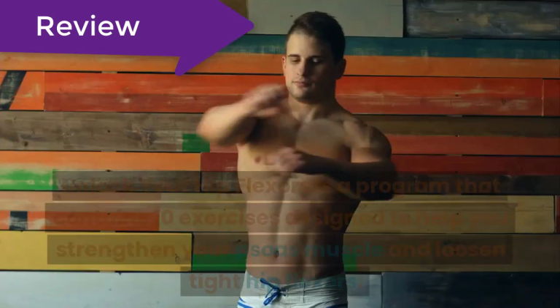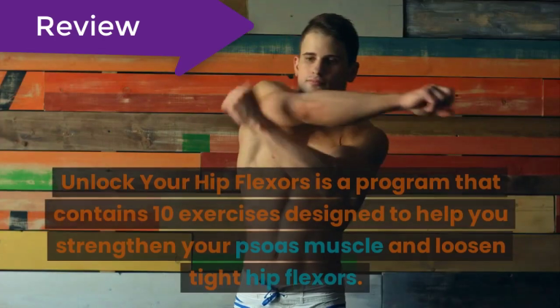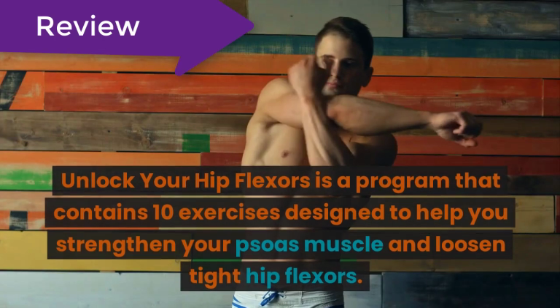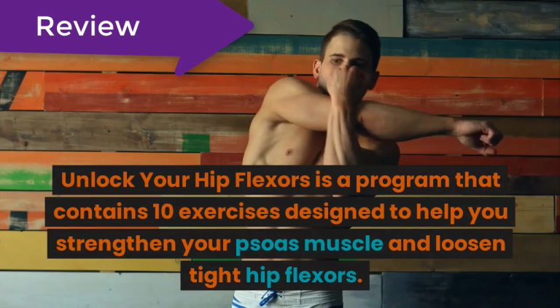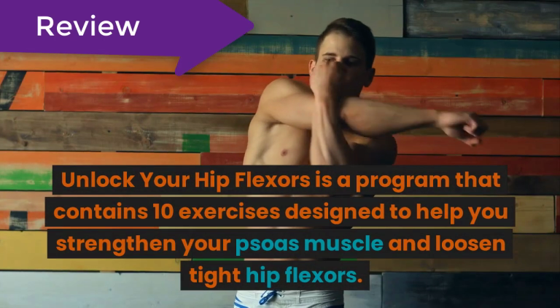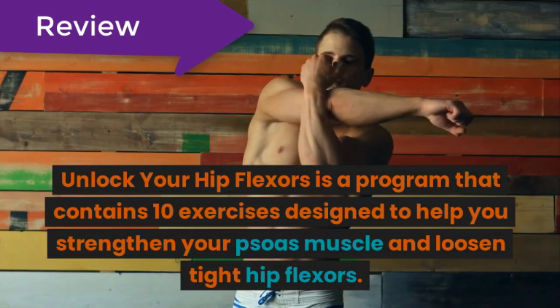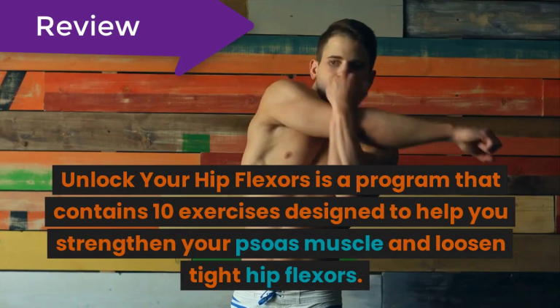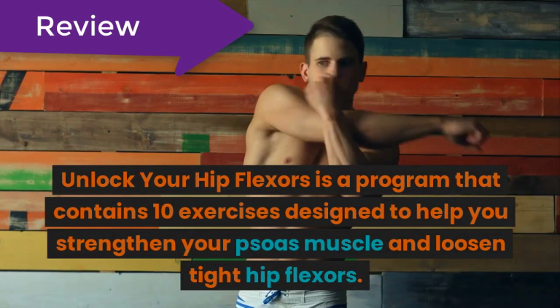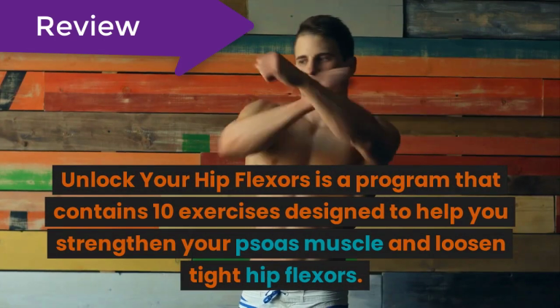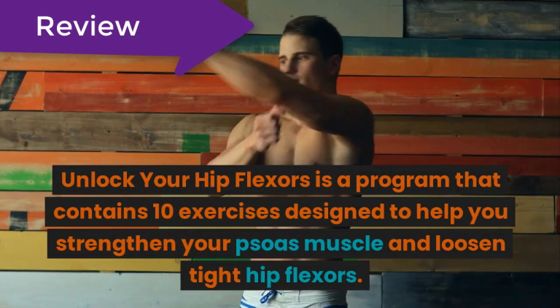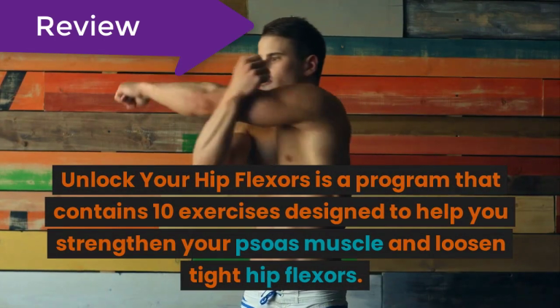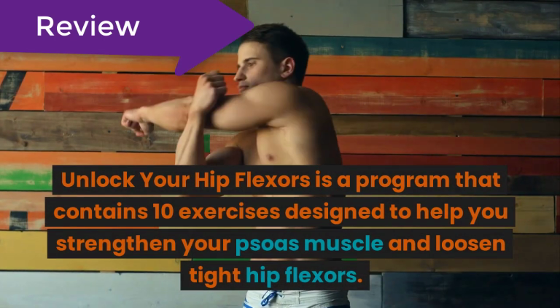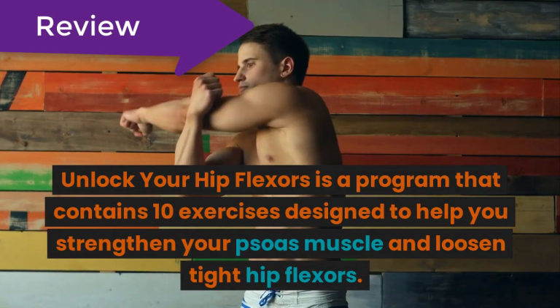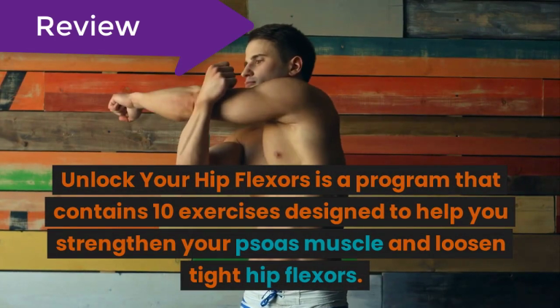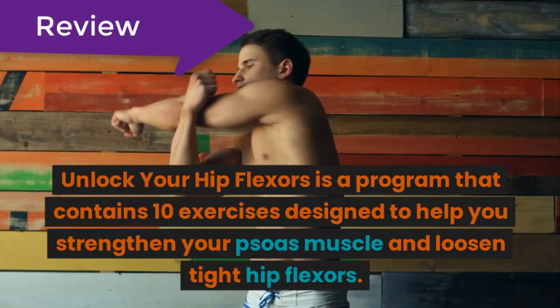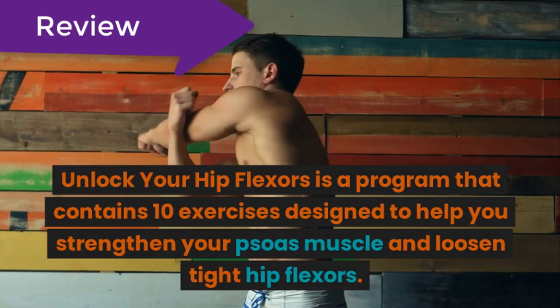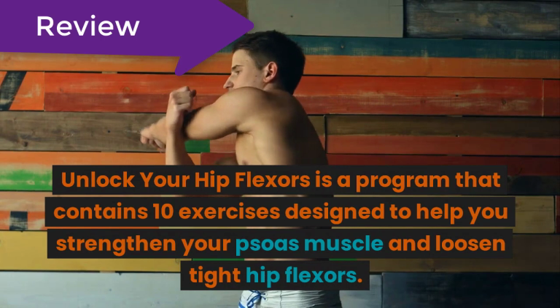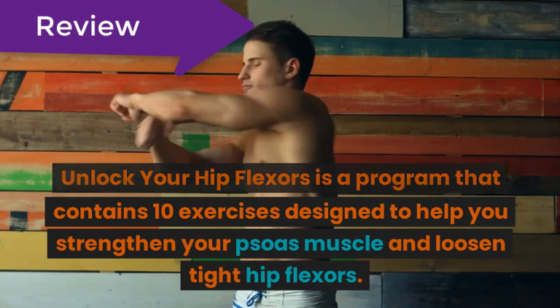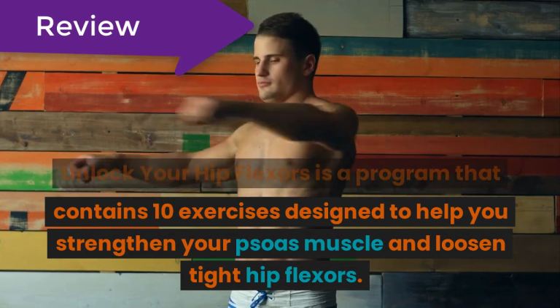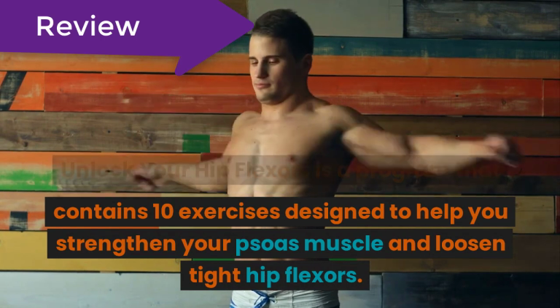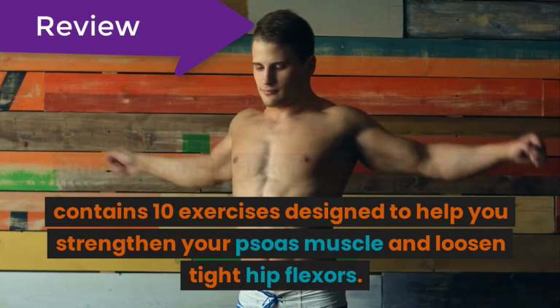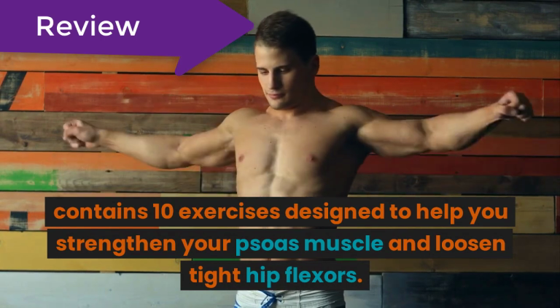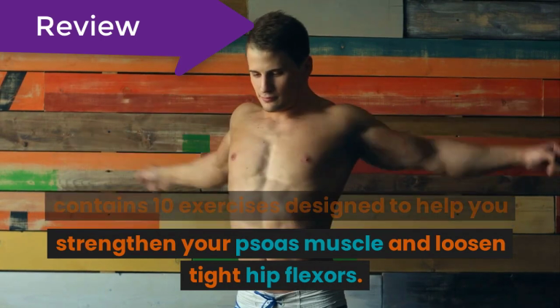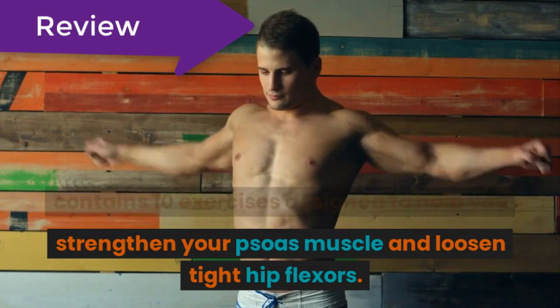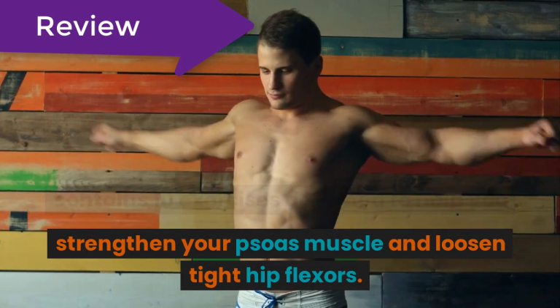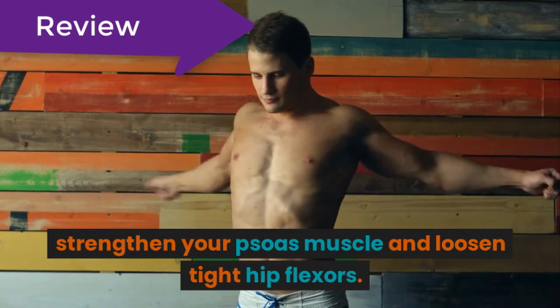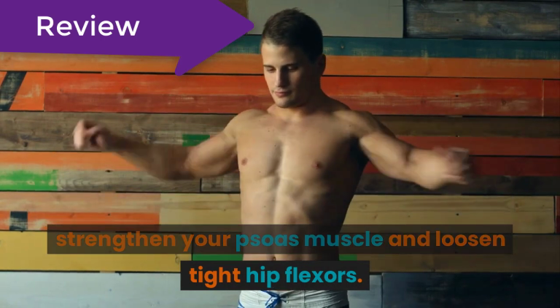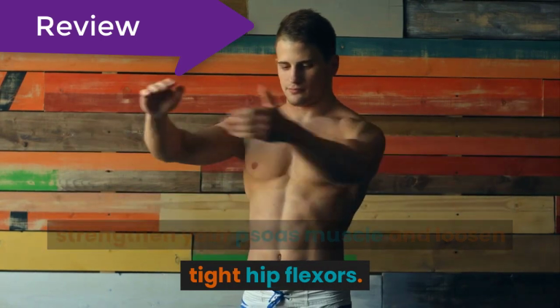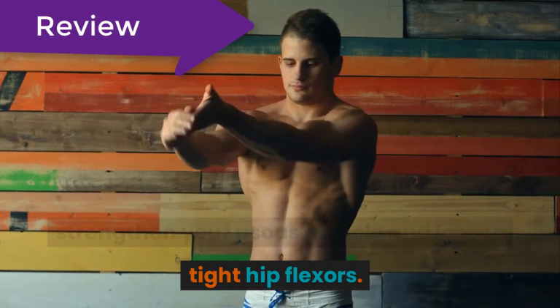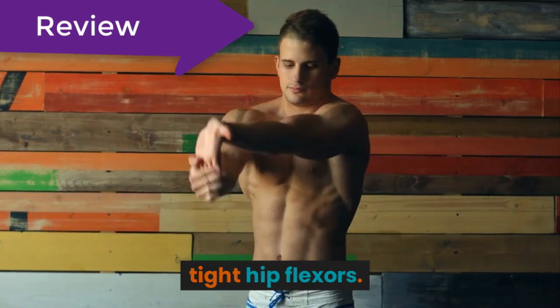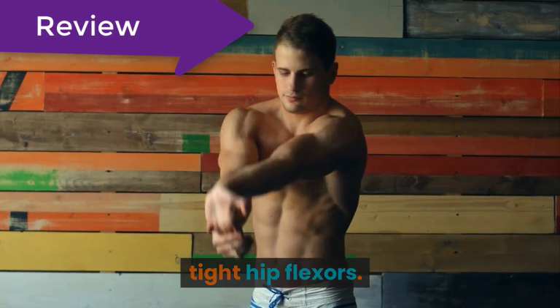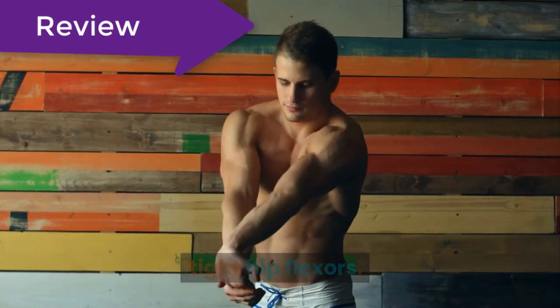Unlock Your Hip Flexors is a program that contains 10 exercises designed to help you strengthen your psoas muscle and loosen tight hip flexors.